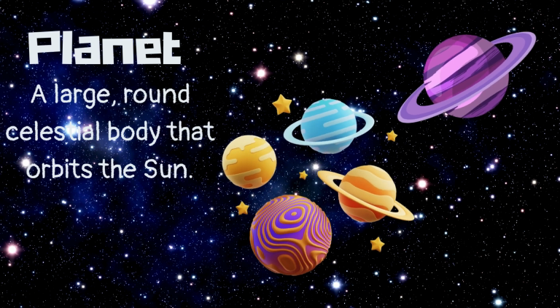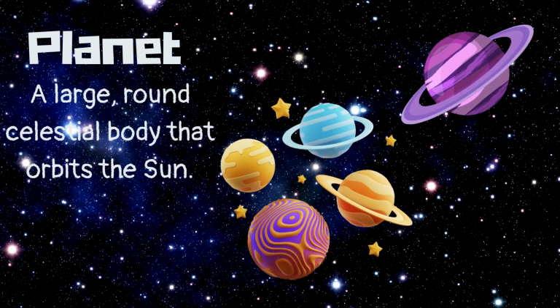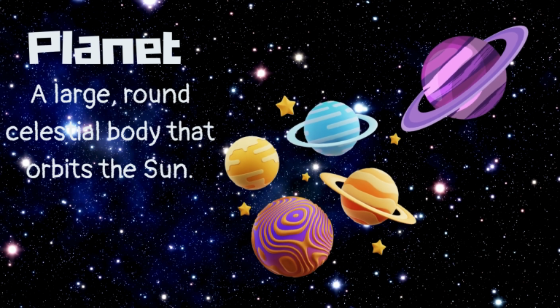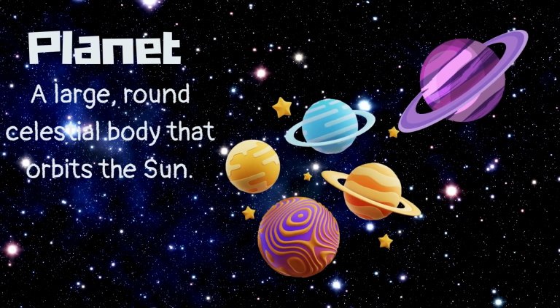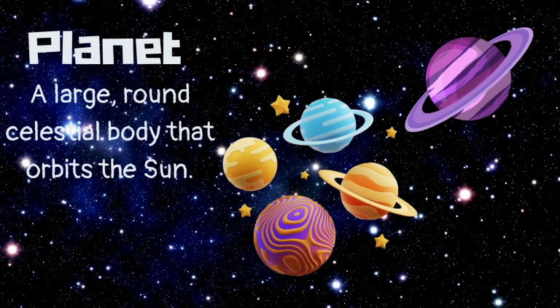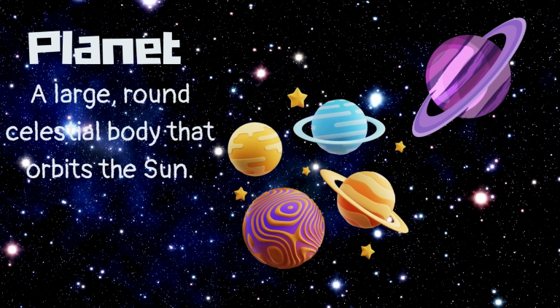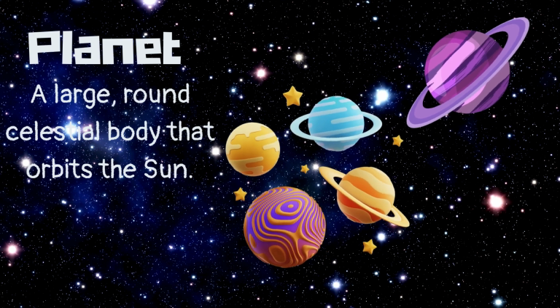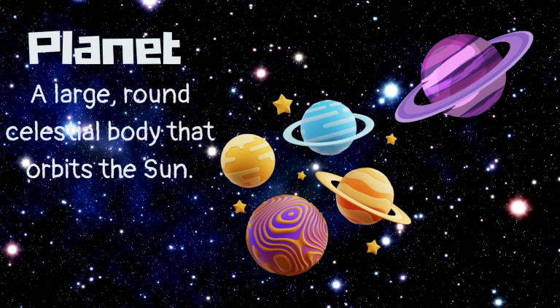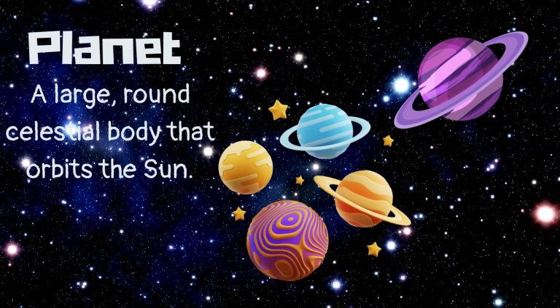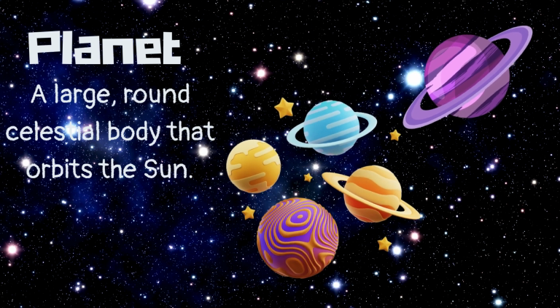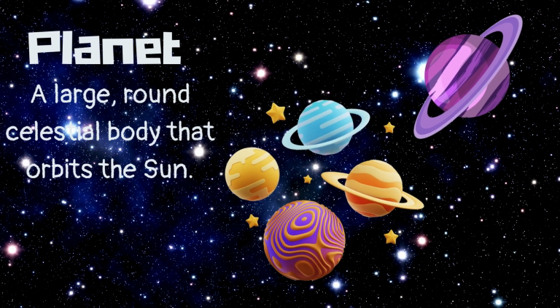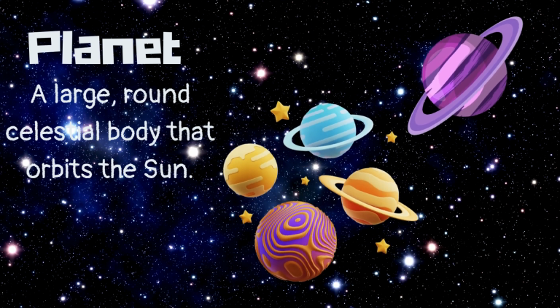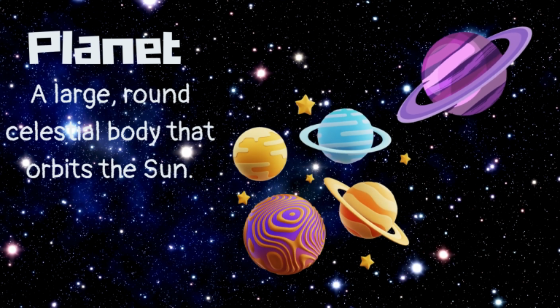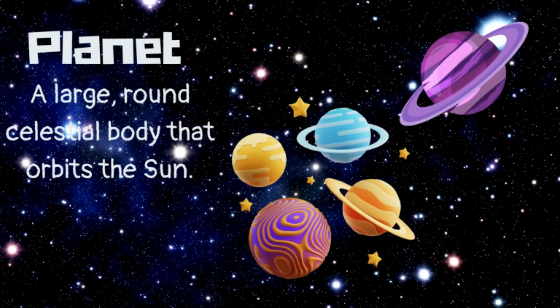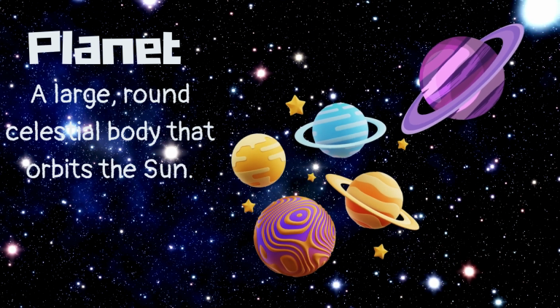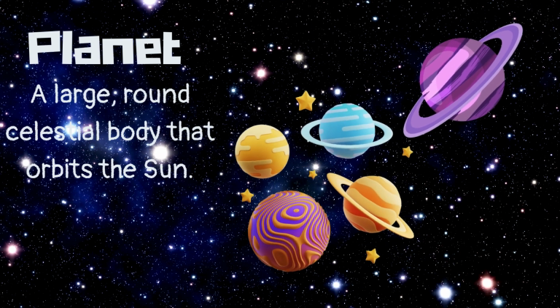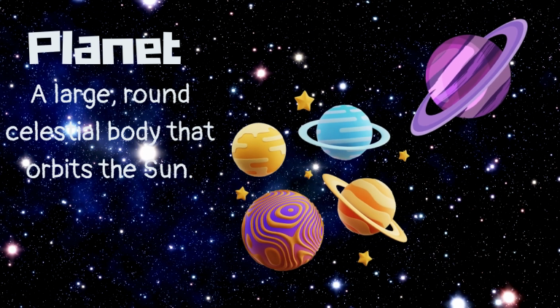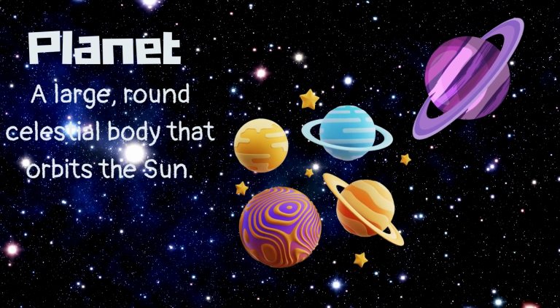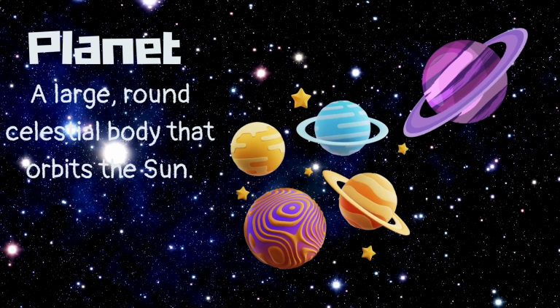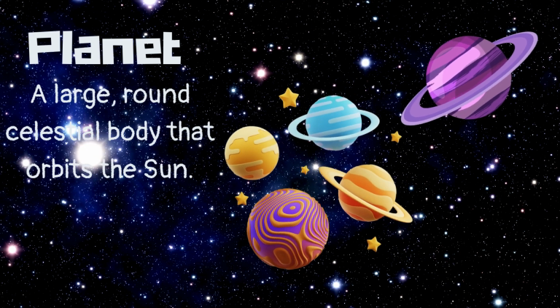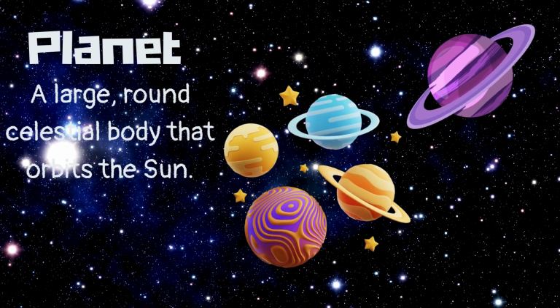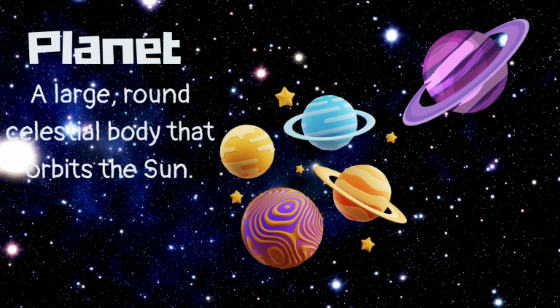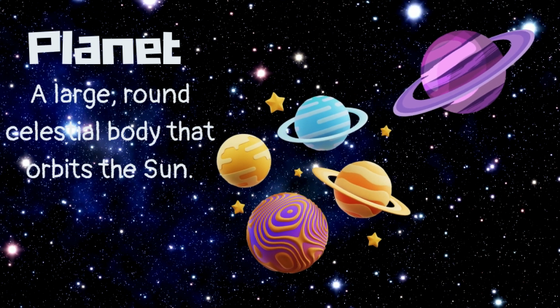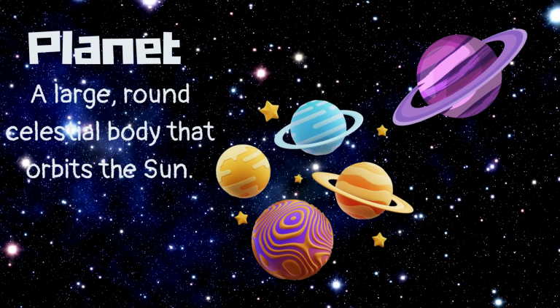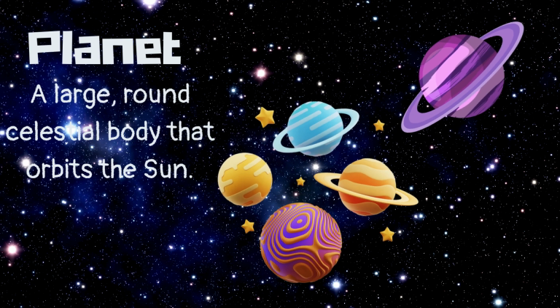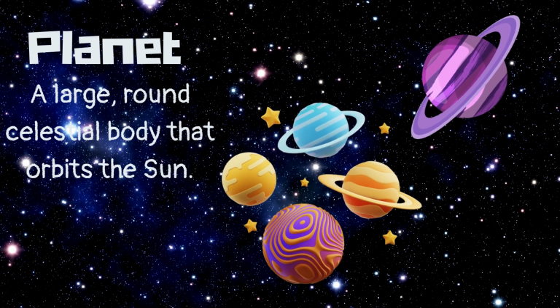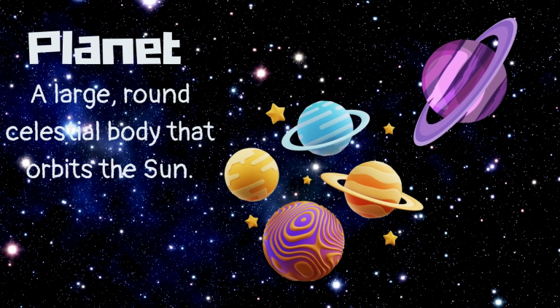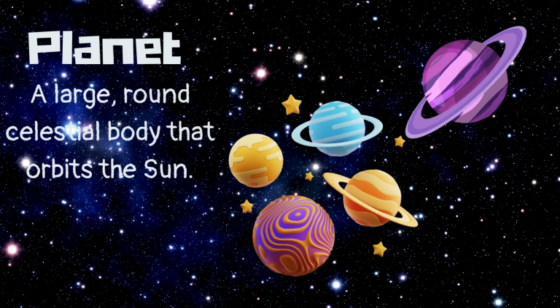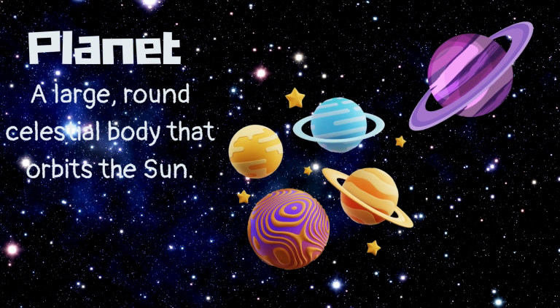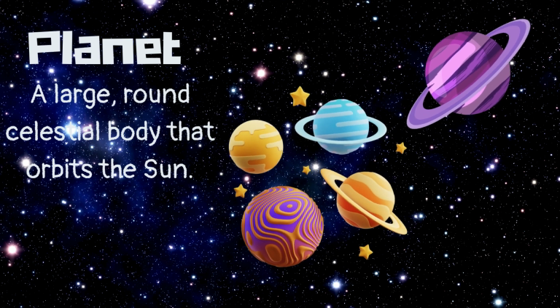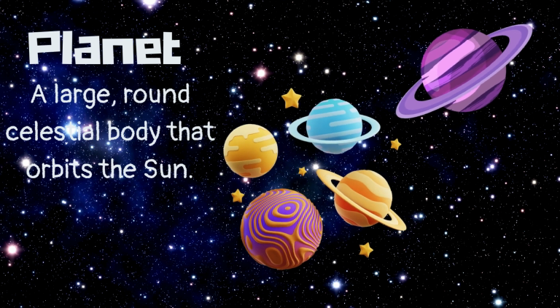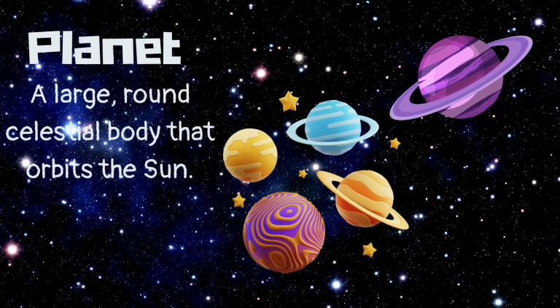Planet. A large, round, celestial body that orbits the sun.